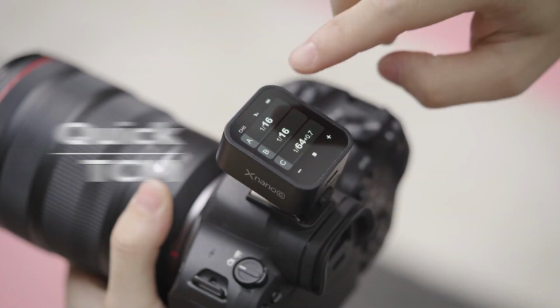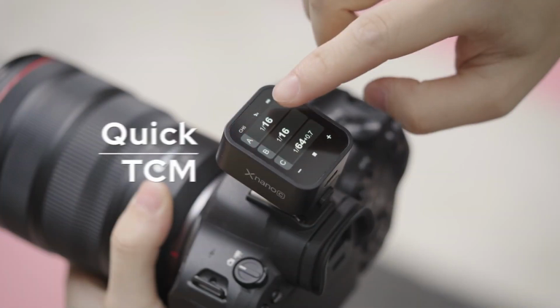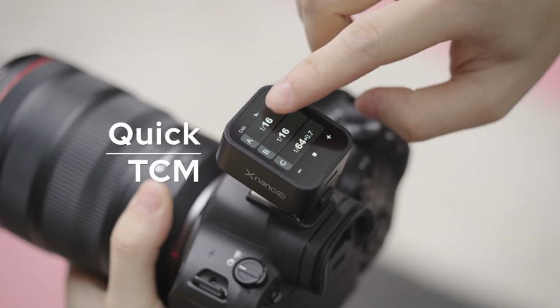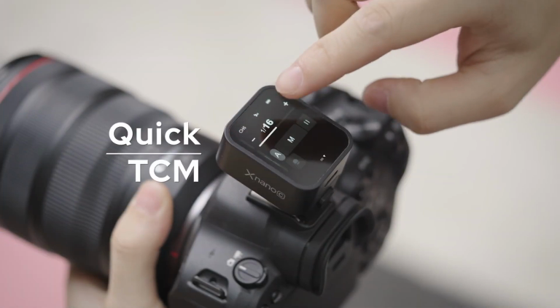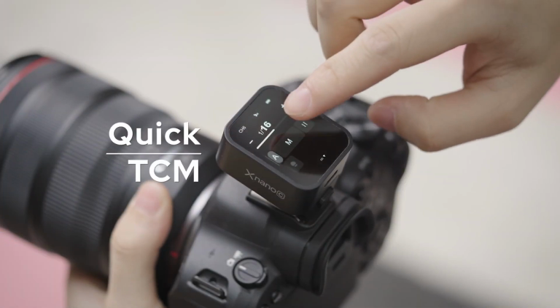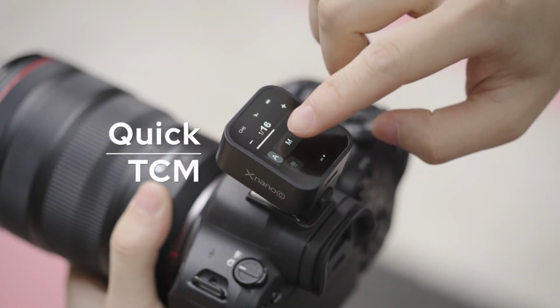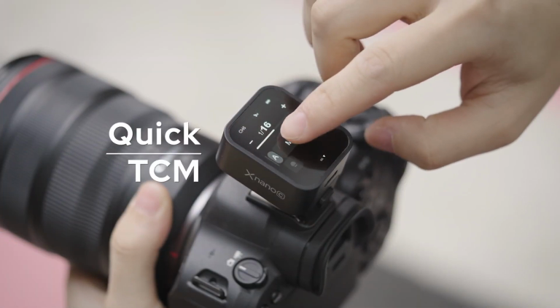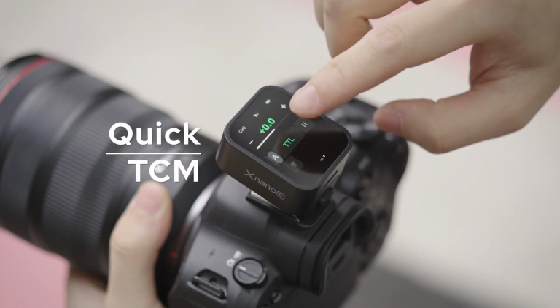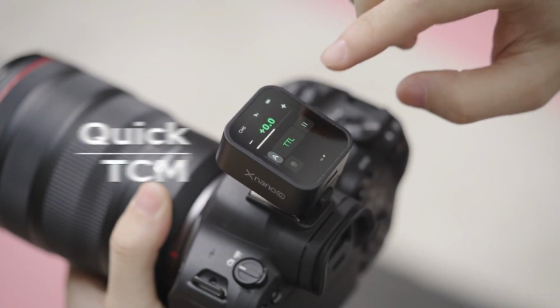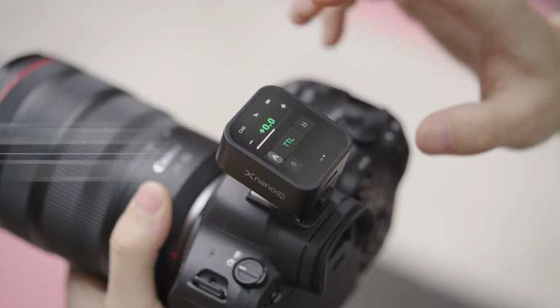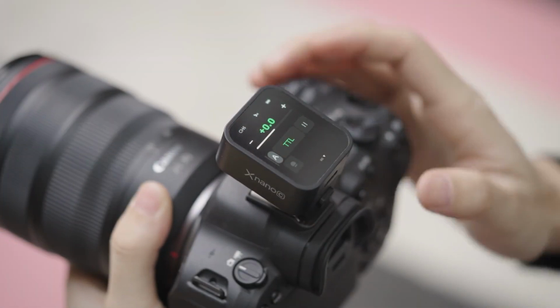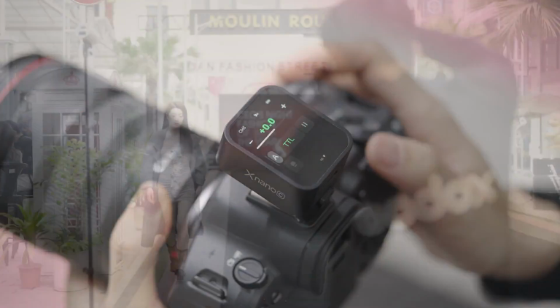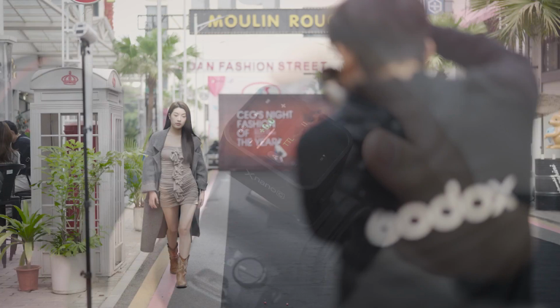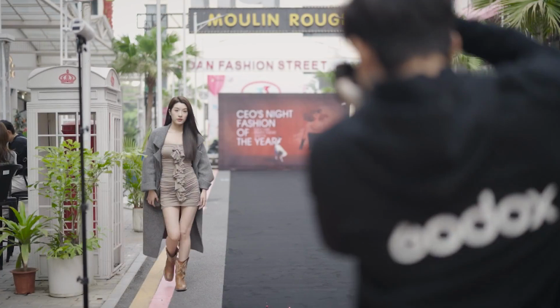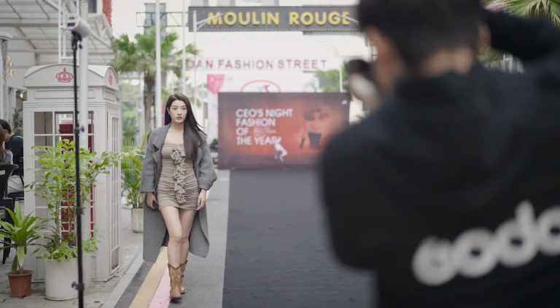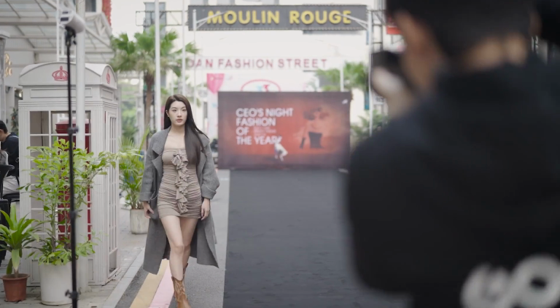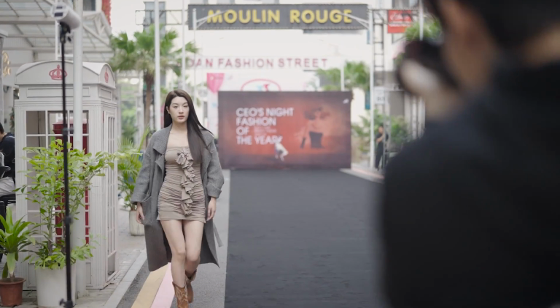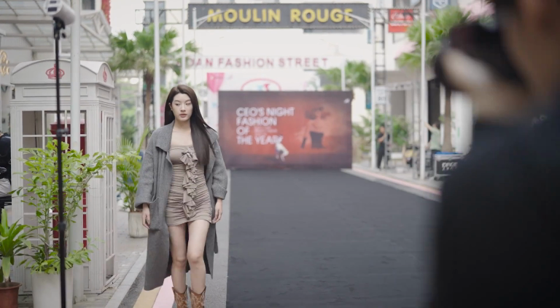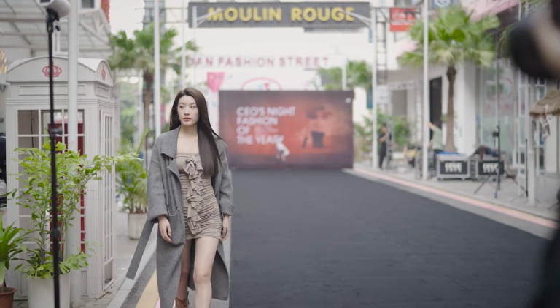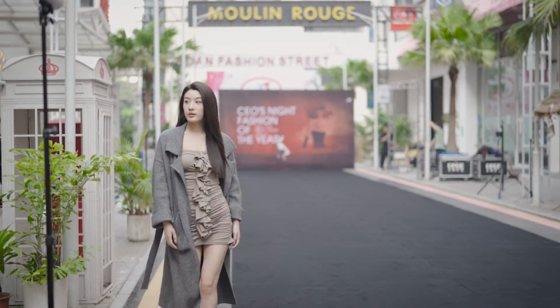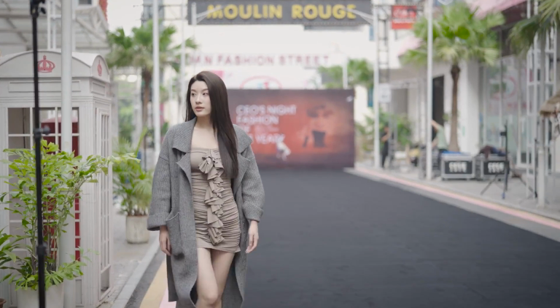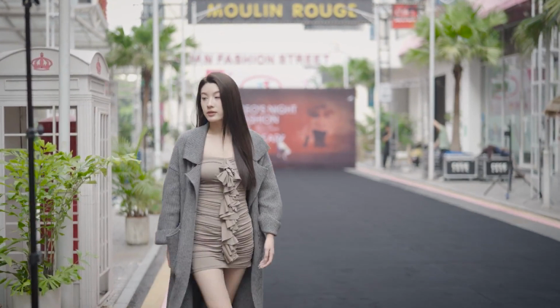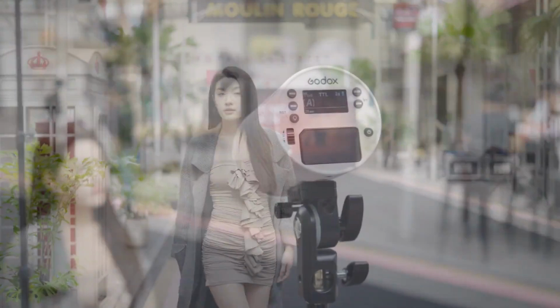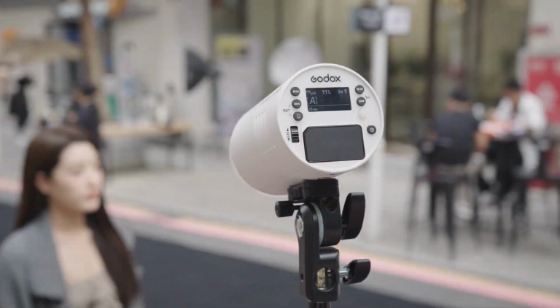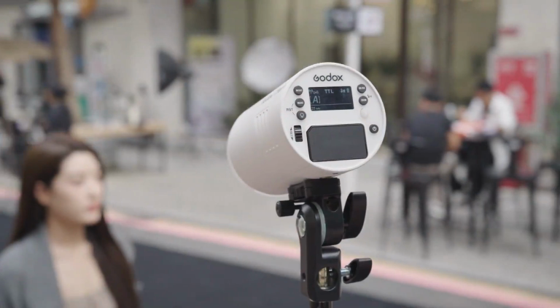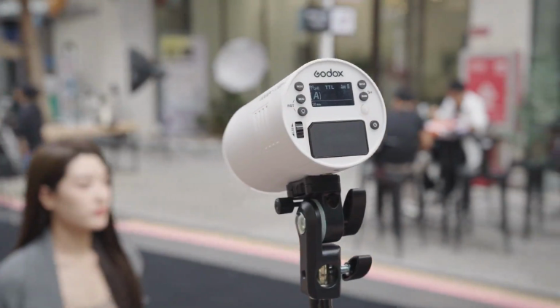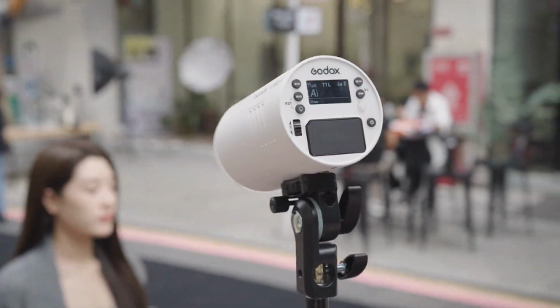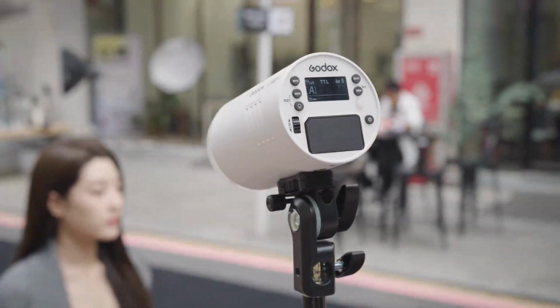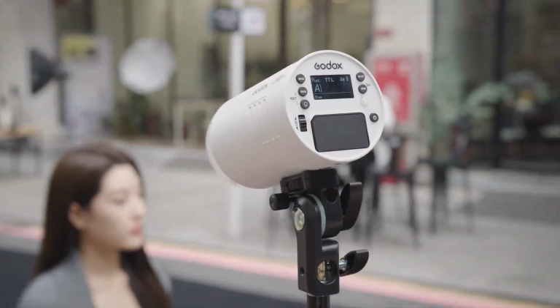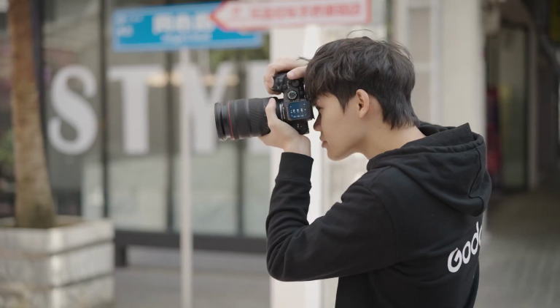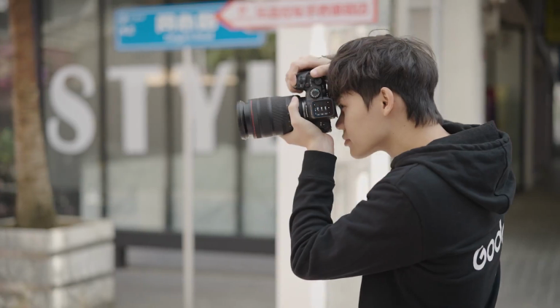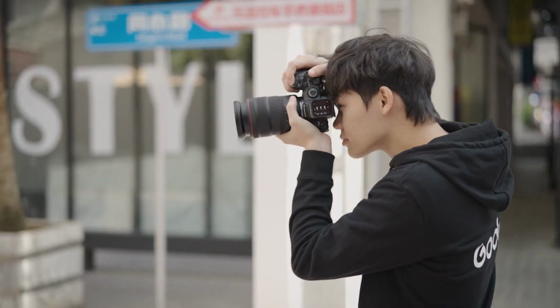Concentrate on your creative vision with the two-way TCM, allowing instant conversion from TTL to manual mode.